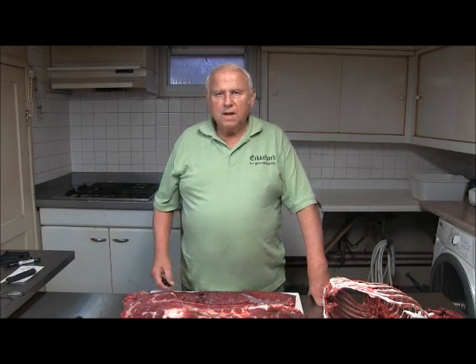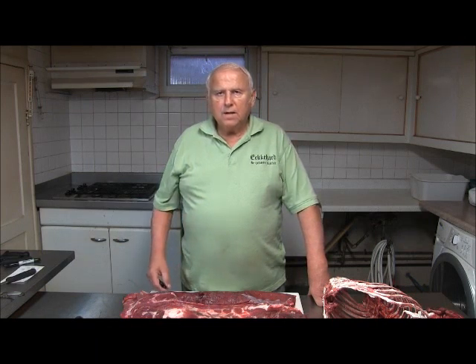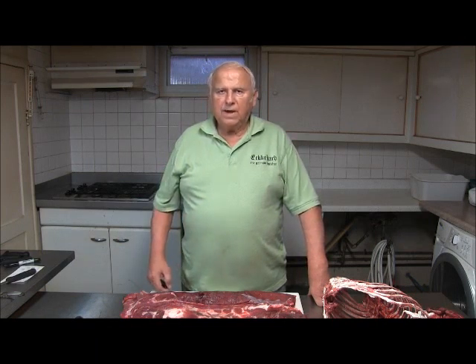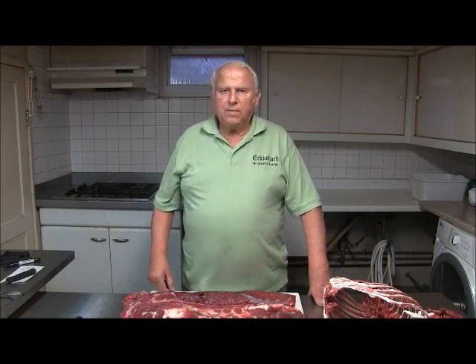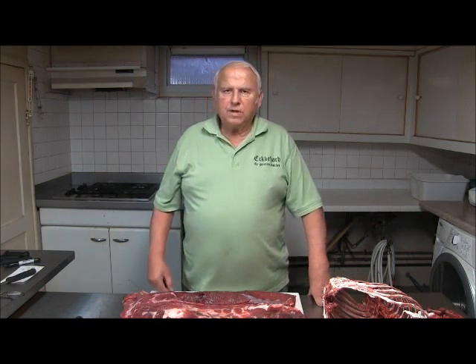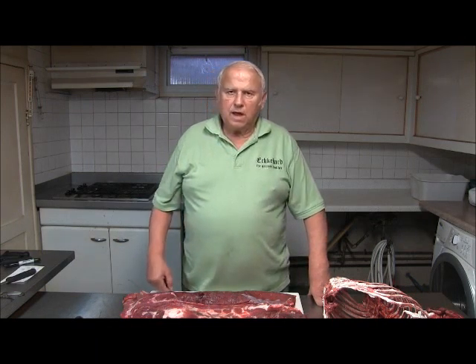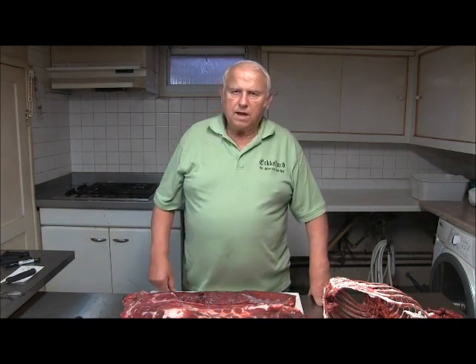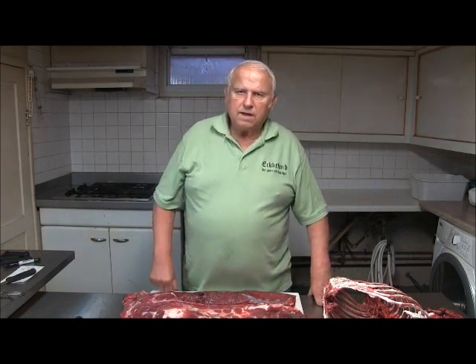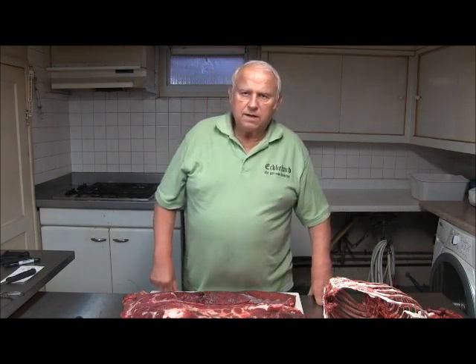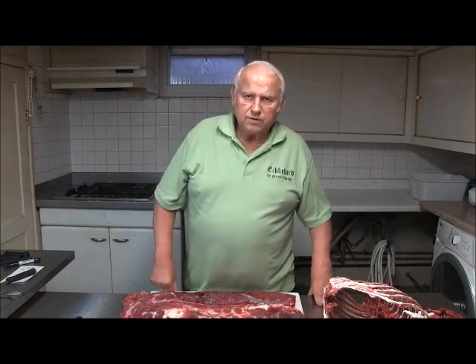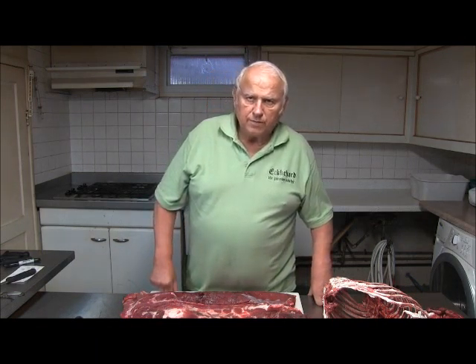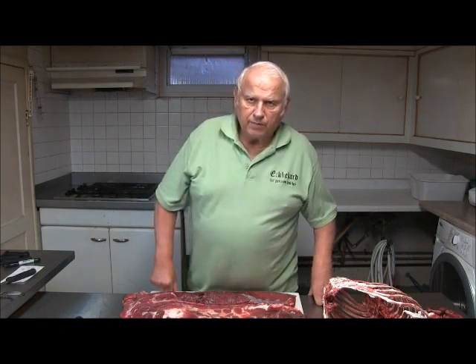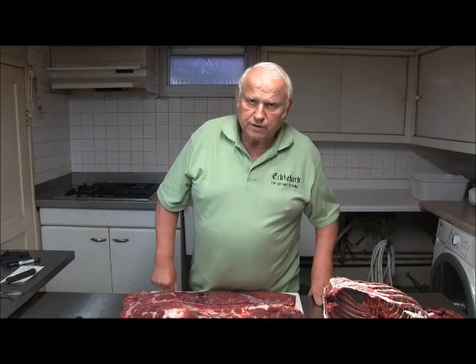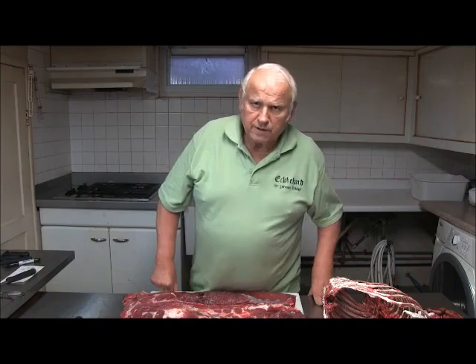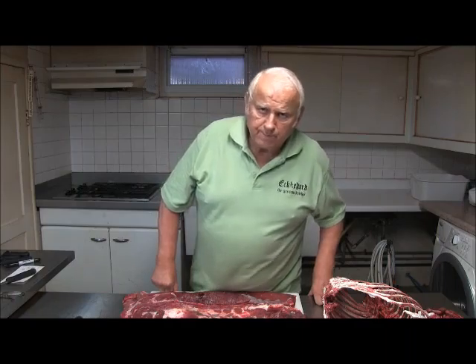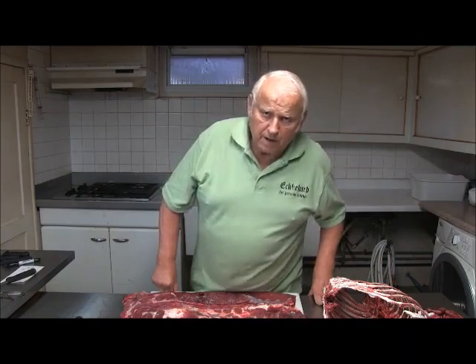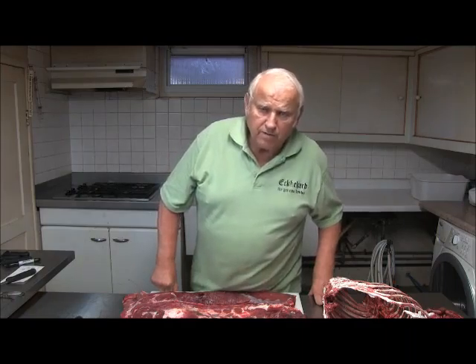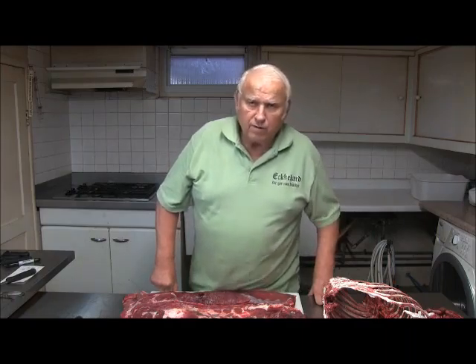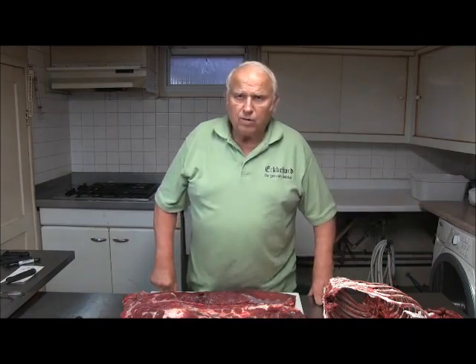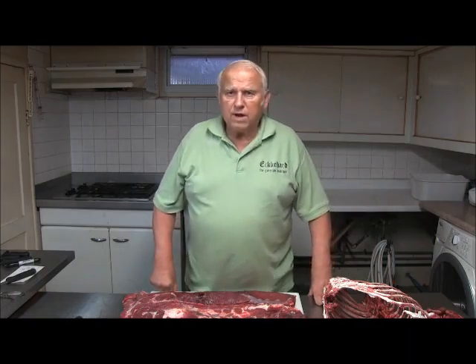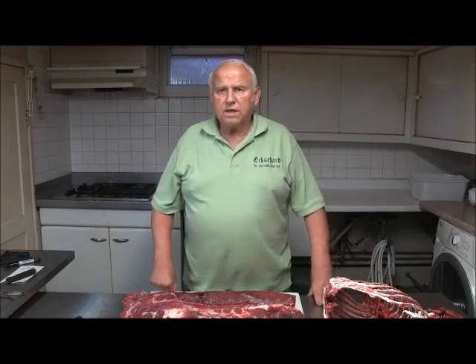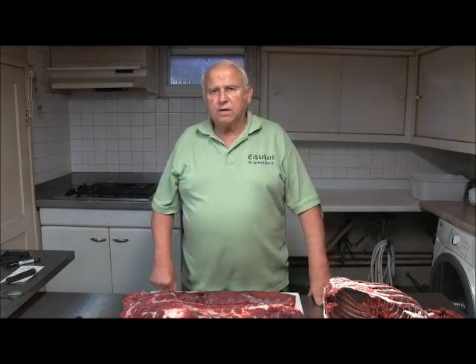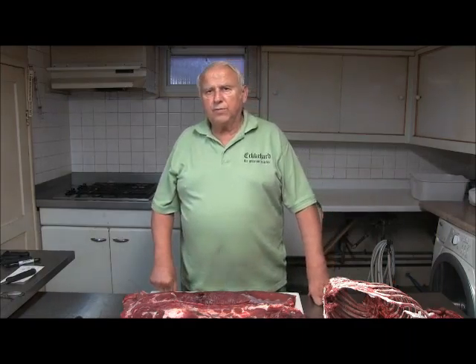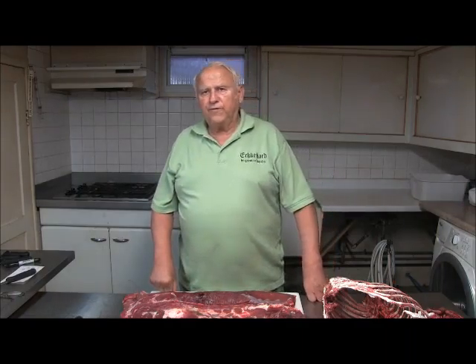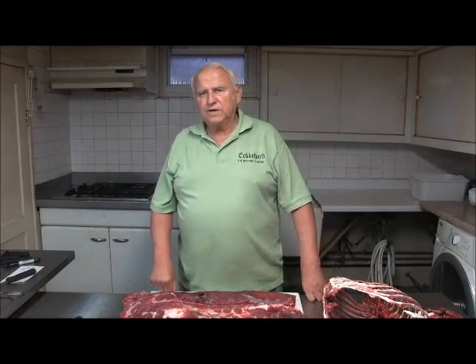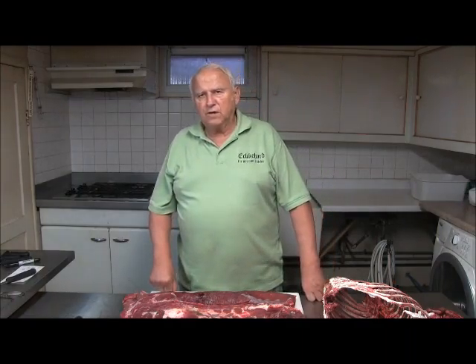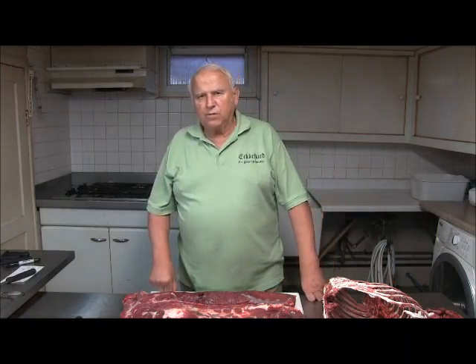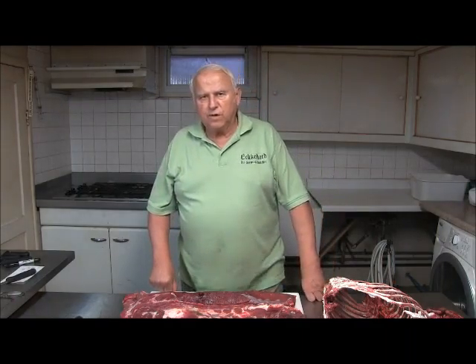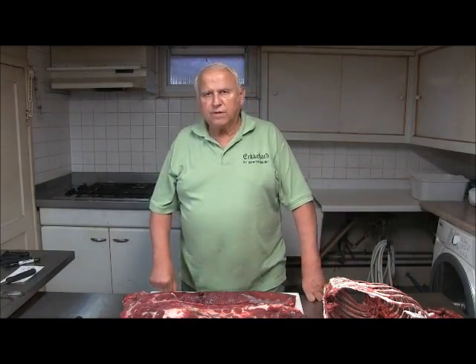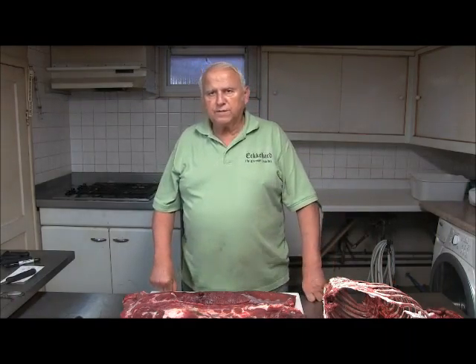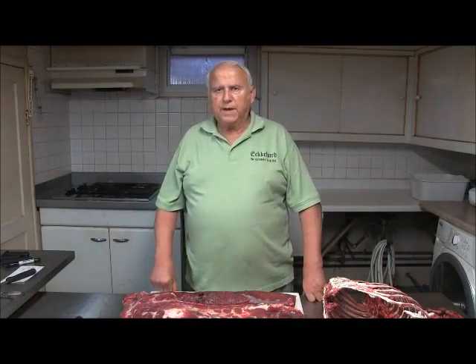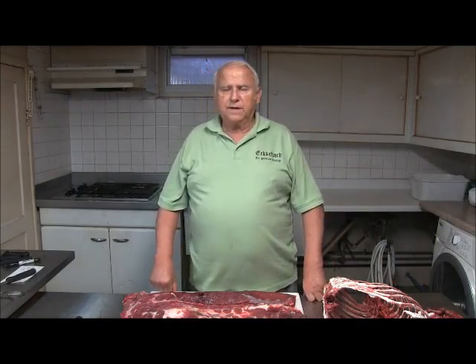My name is Eckerhard, the German butcher, also known as the professional home sausage maker.